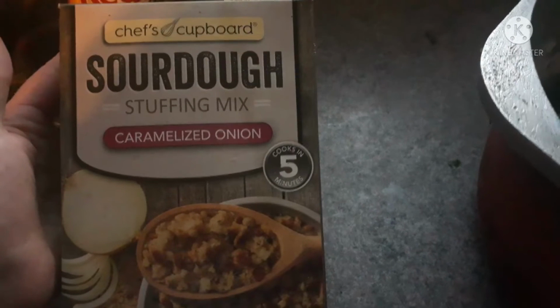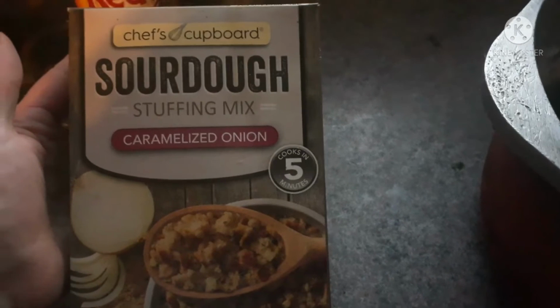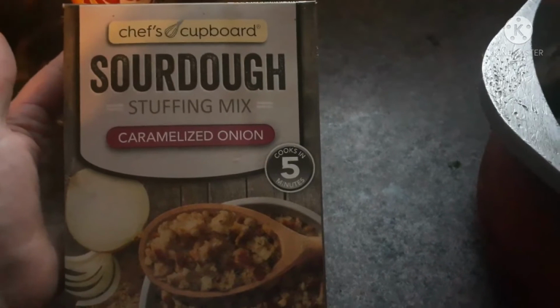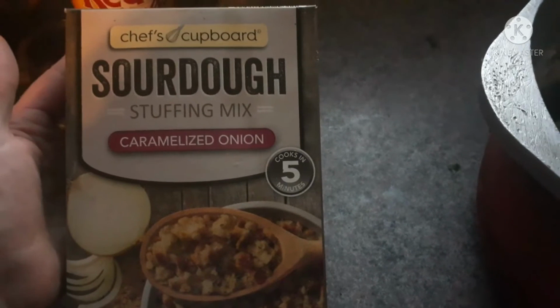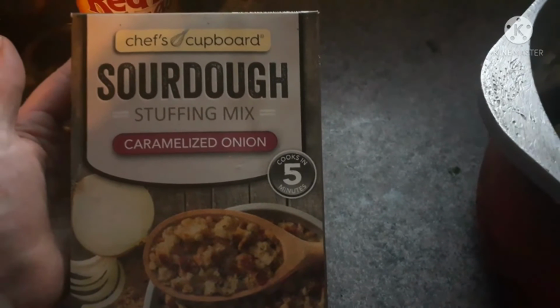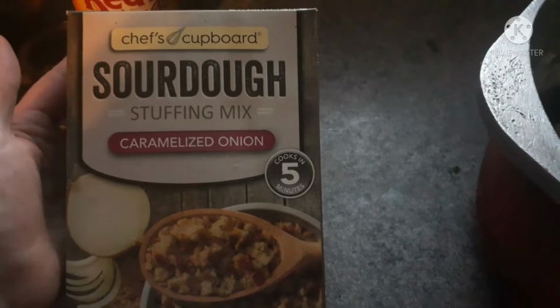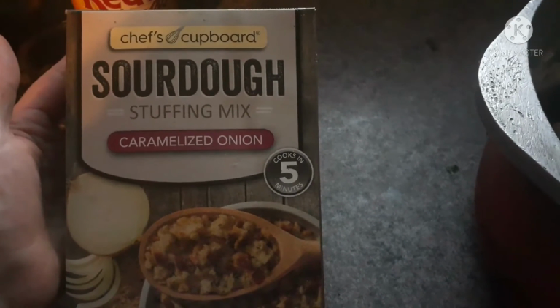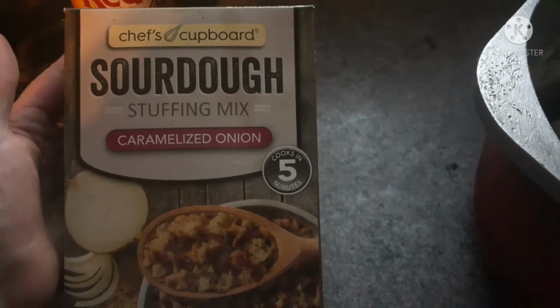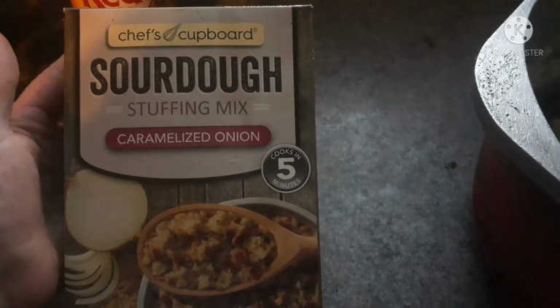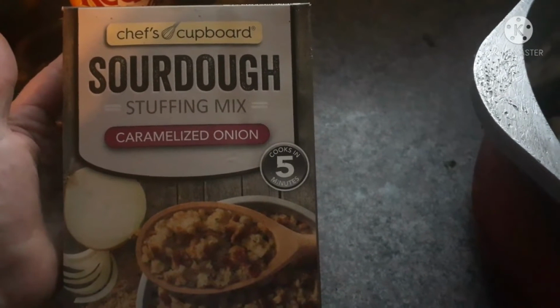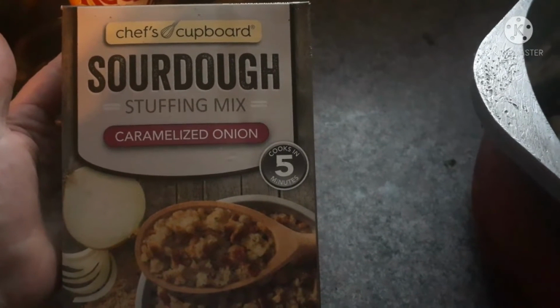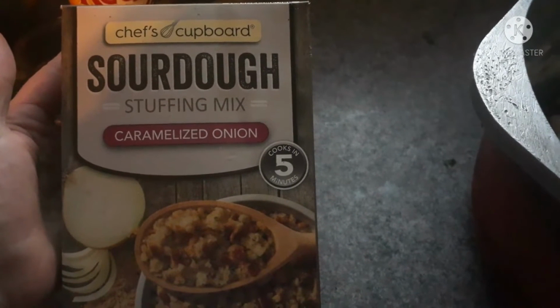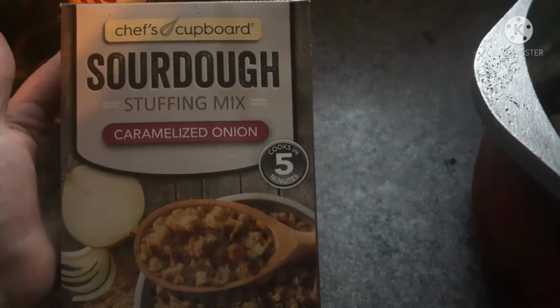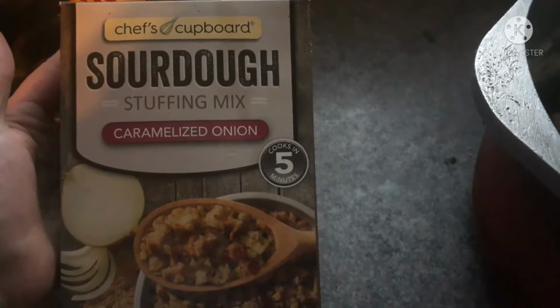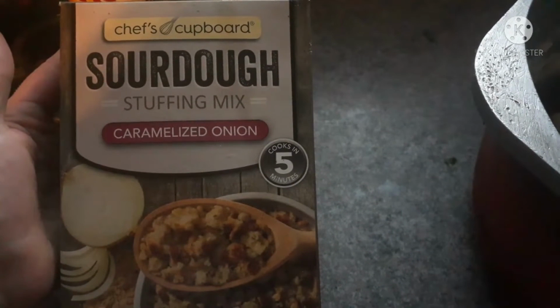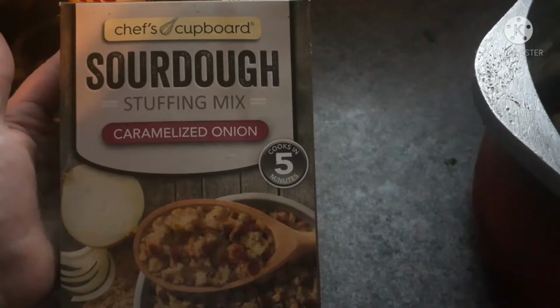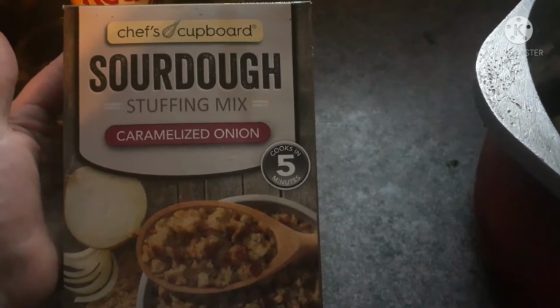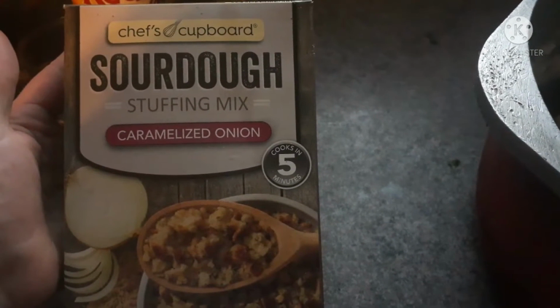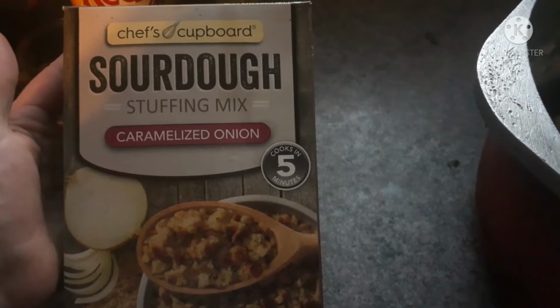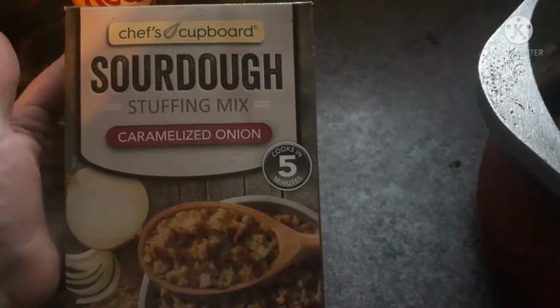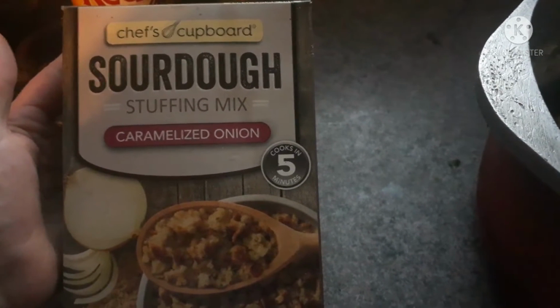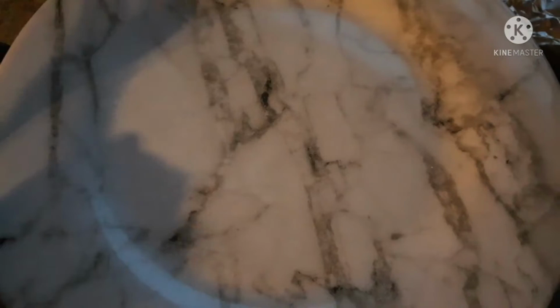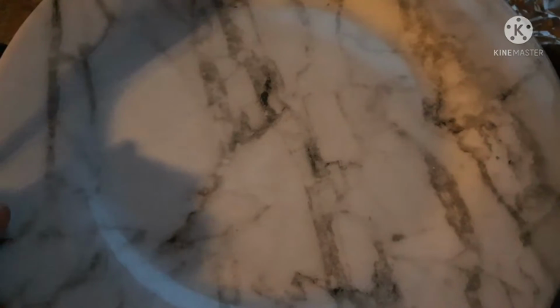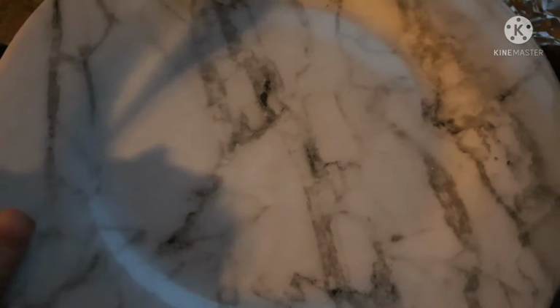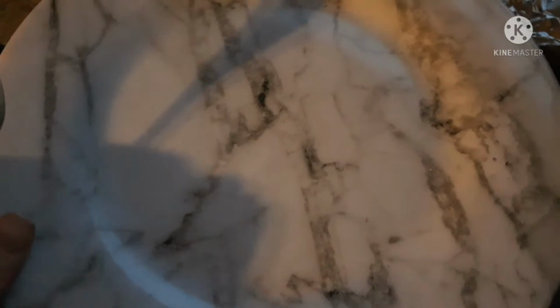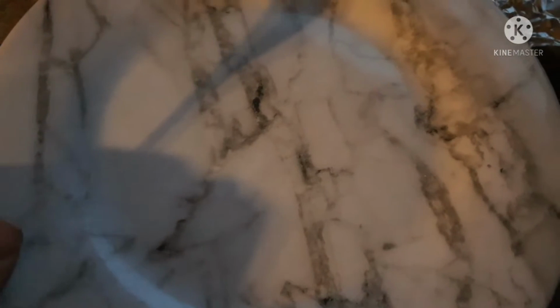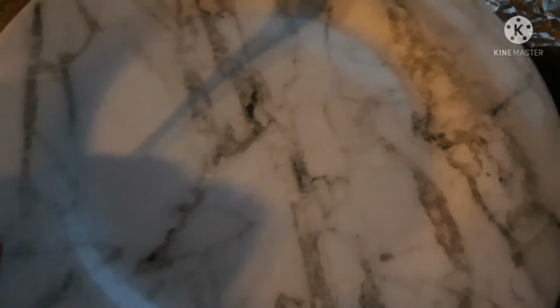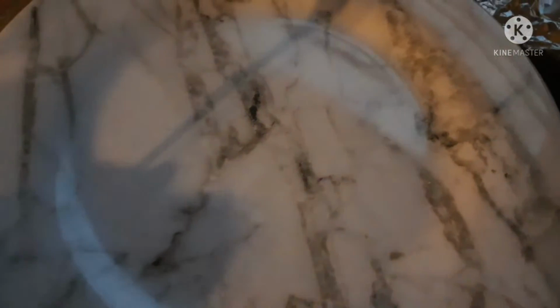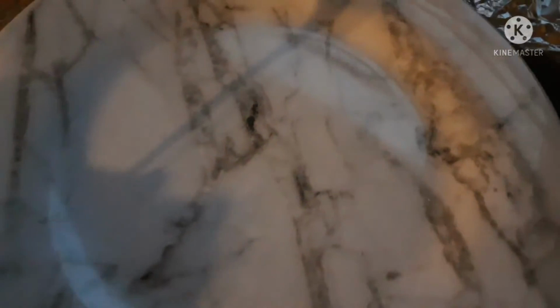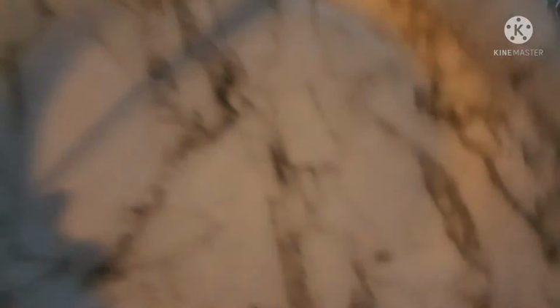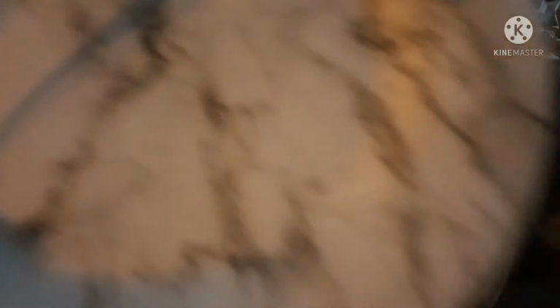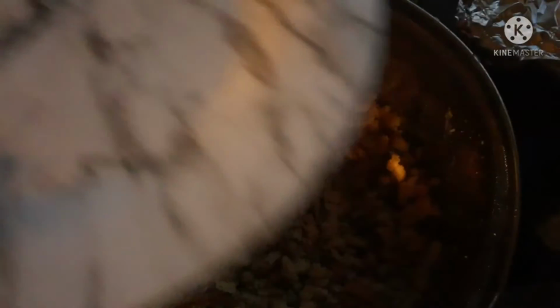For another side, we're going to have this sourdough stuffing mix. It was easy and delicious.